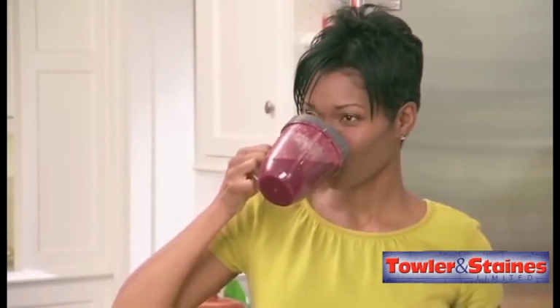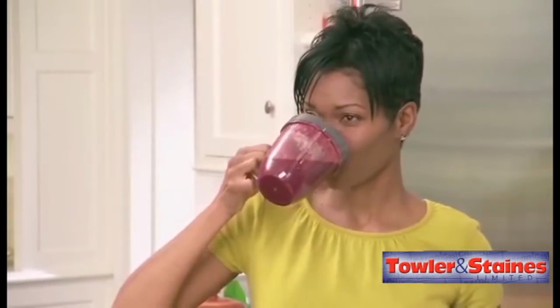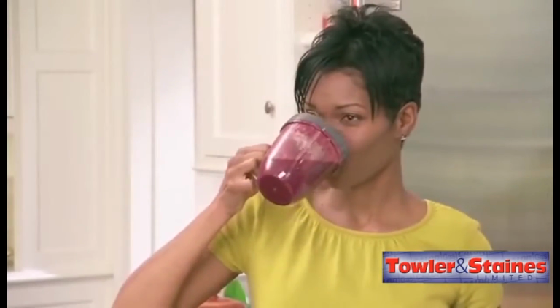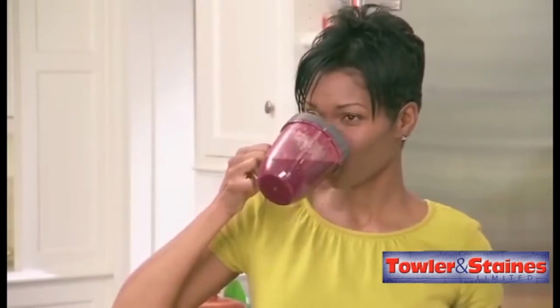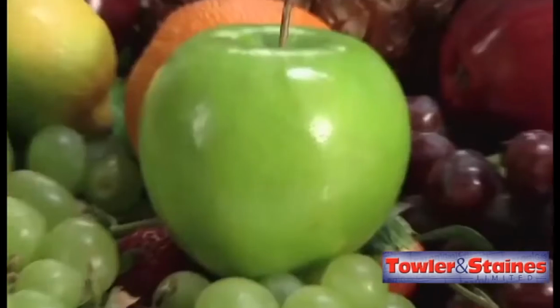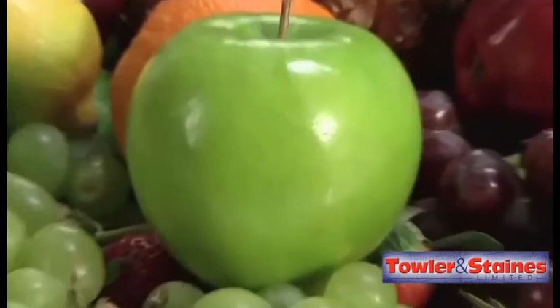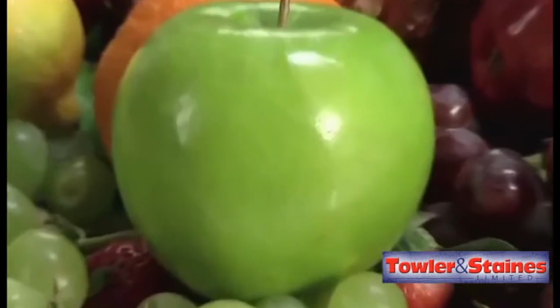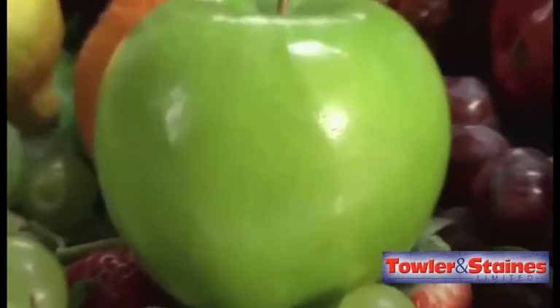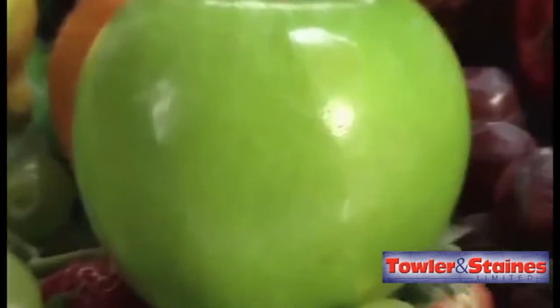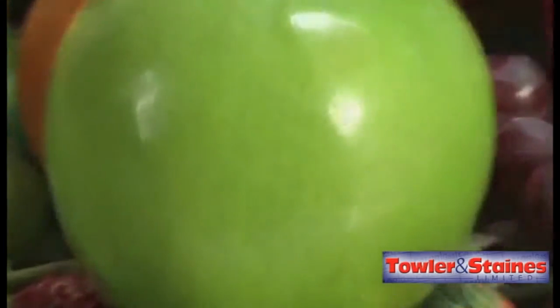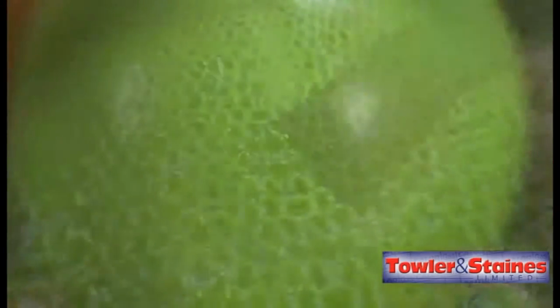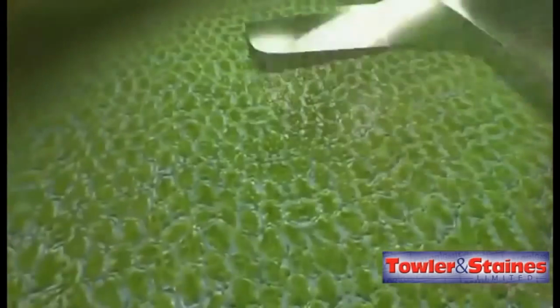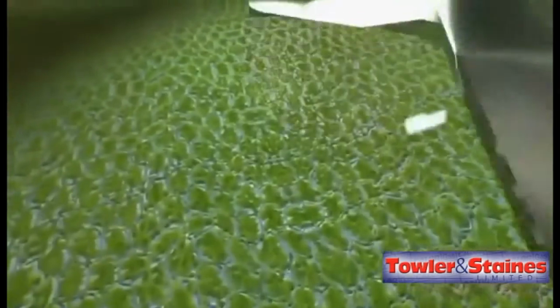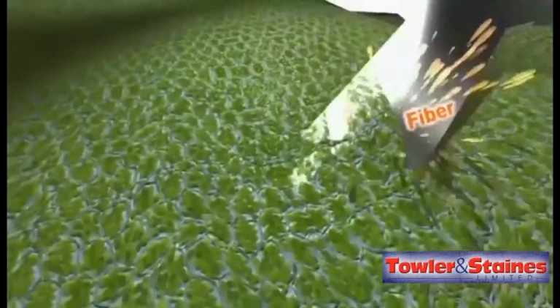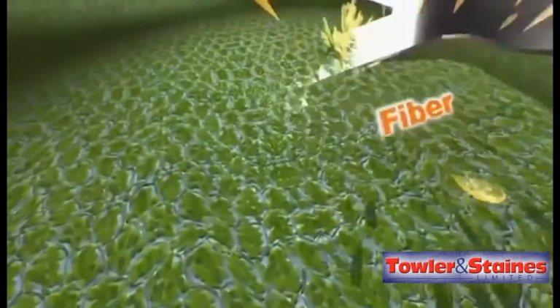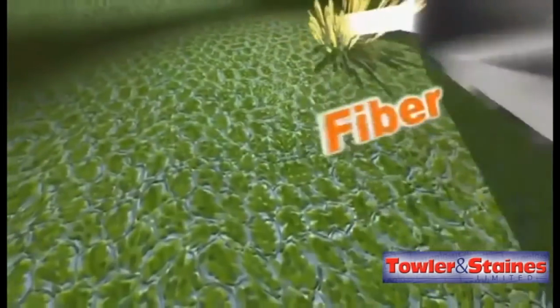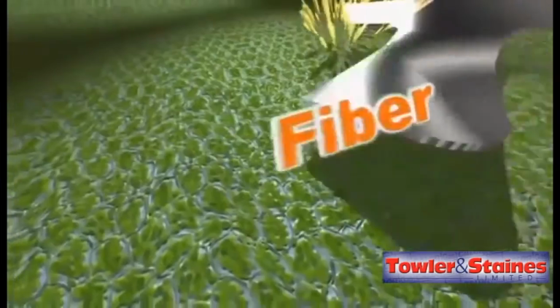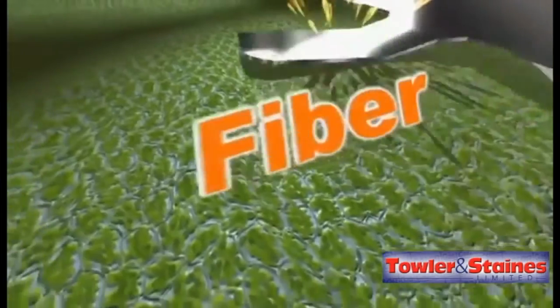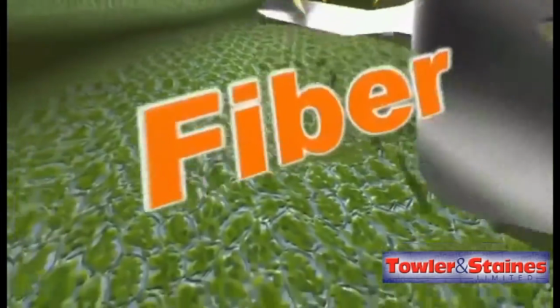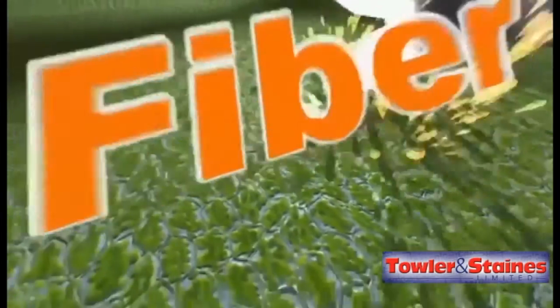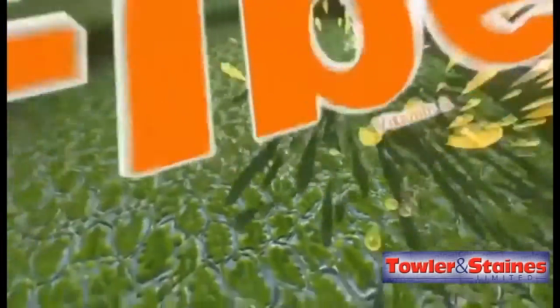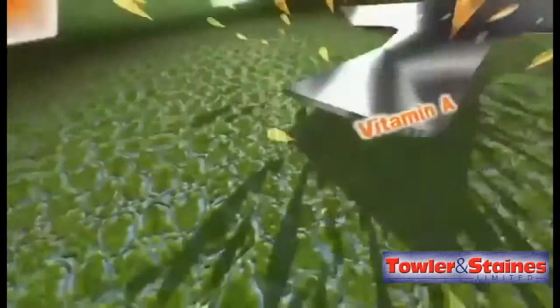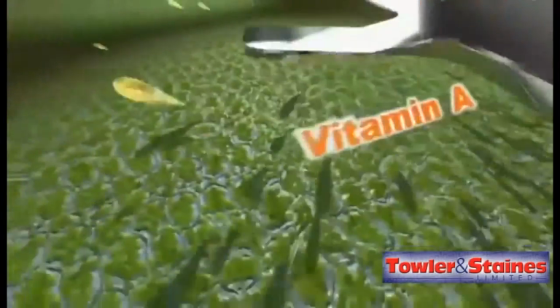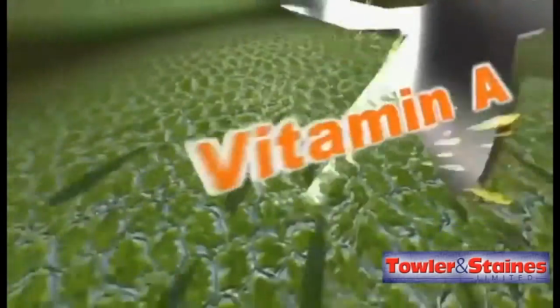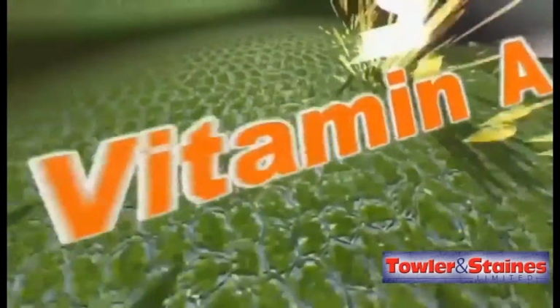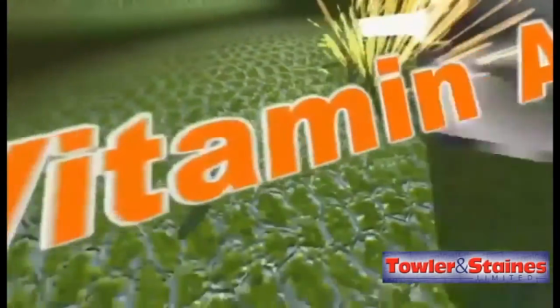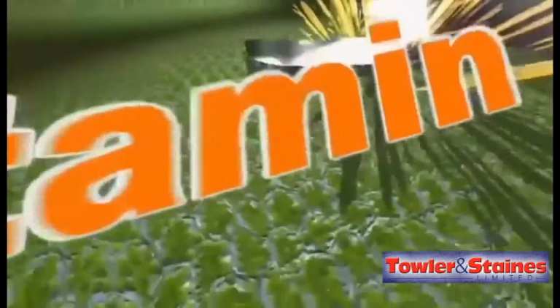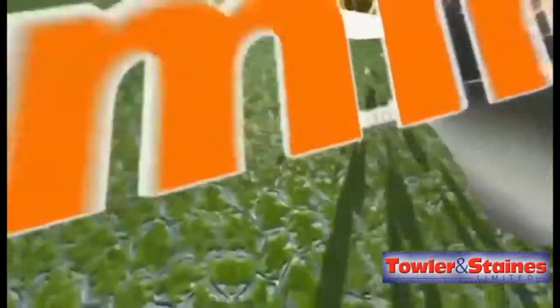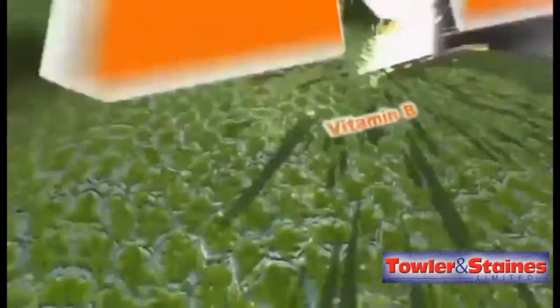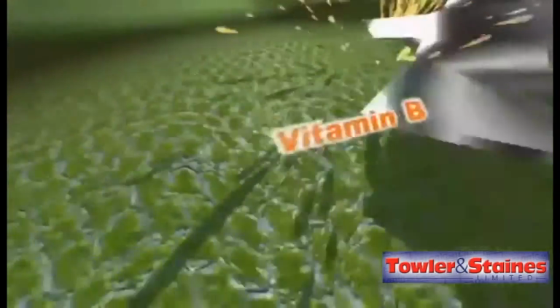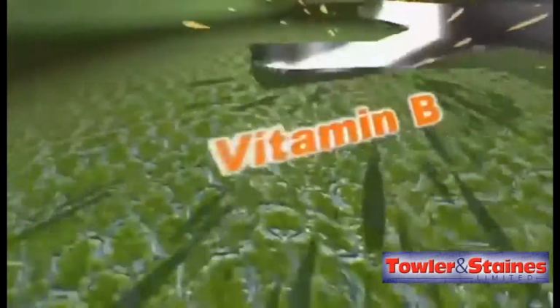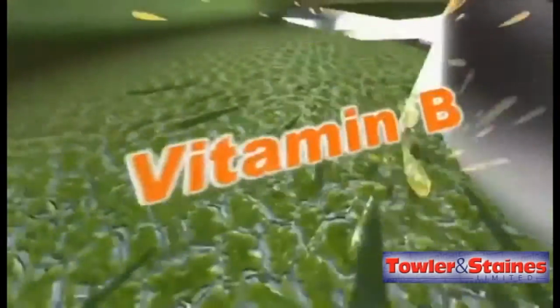With the Nutribullet, you get the goodness of everything you put in. You get the whole fruit and vegetable.